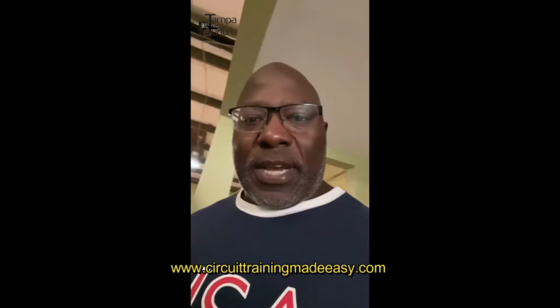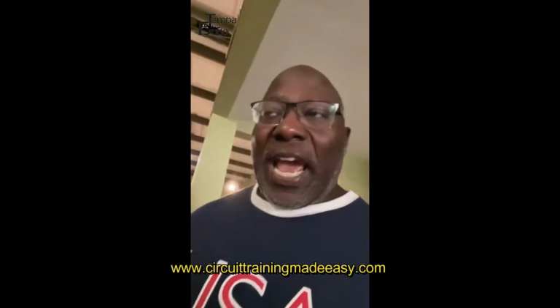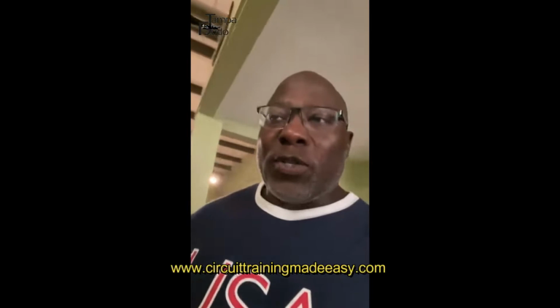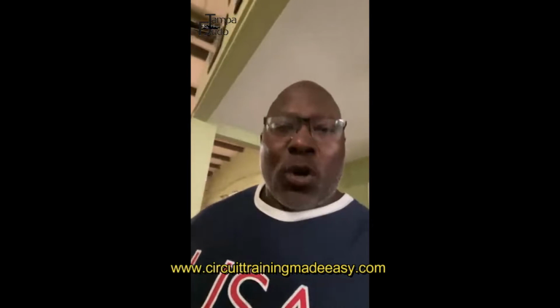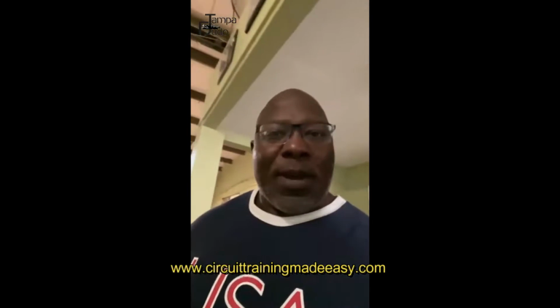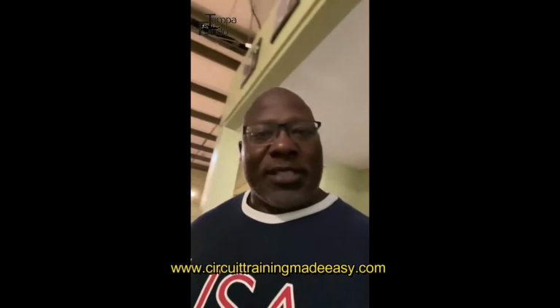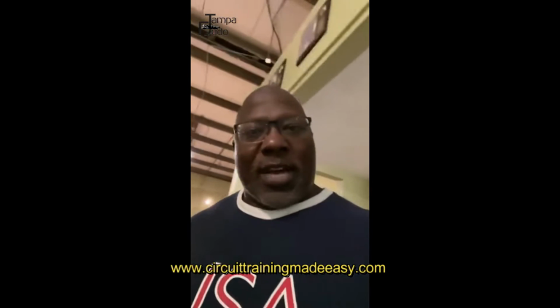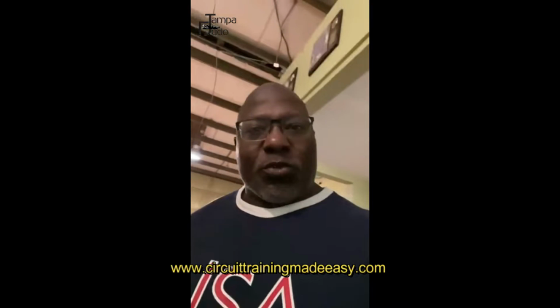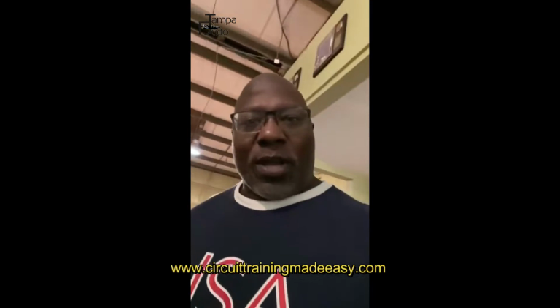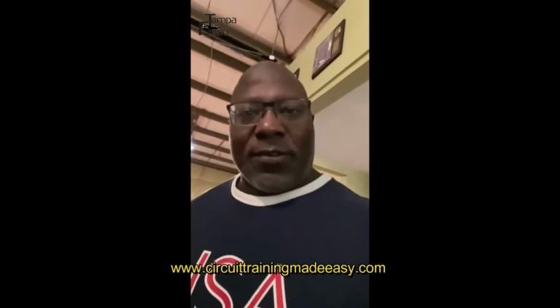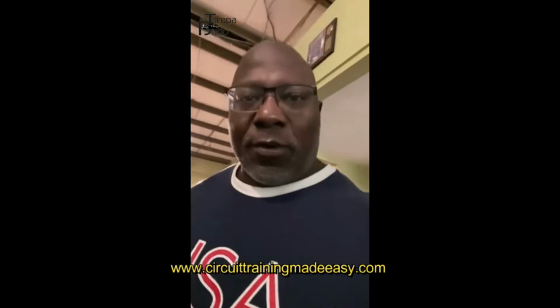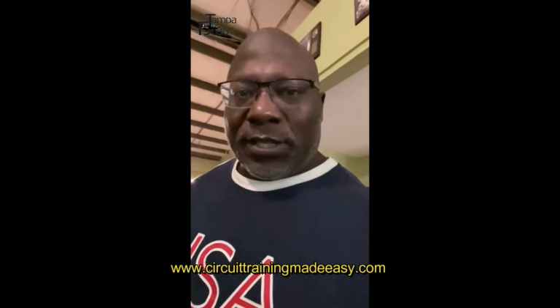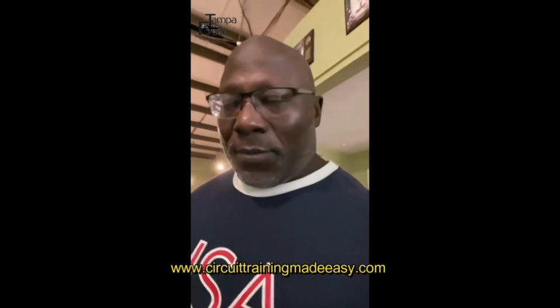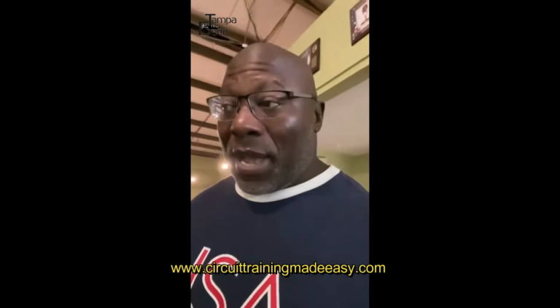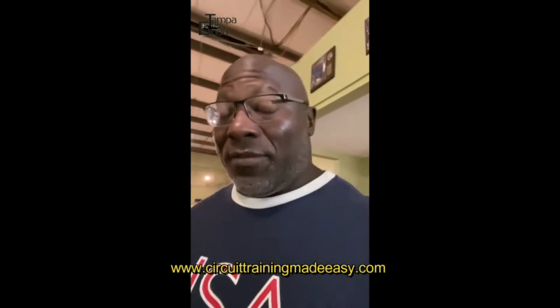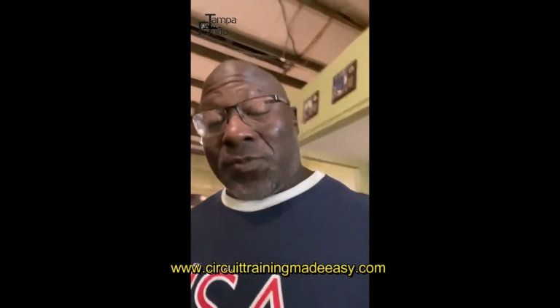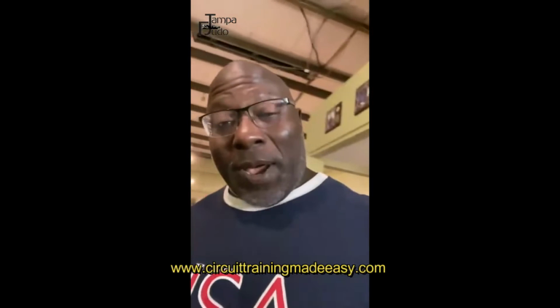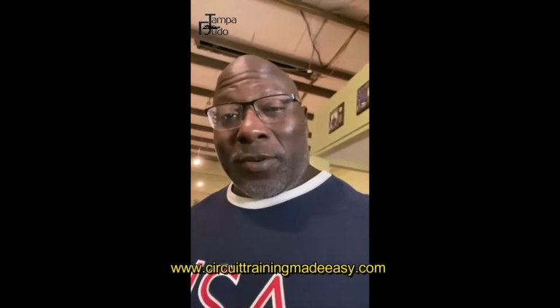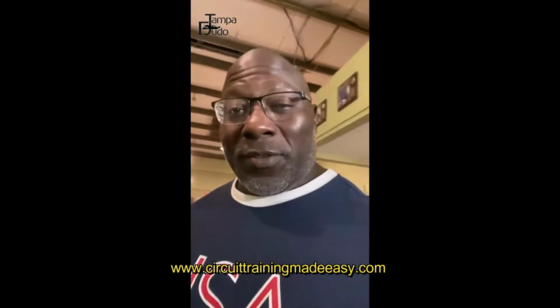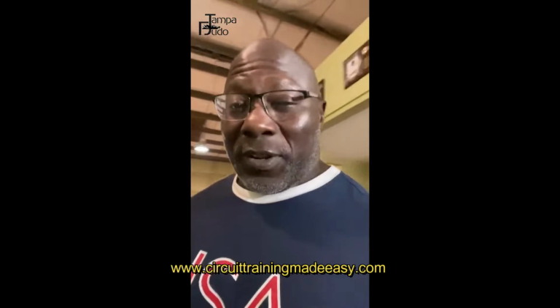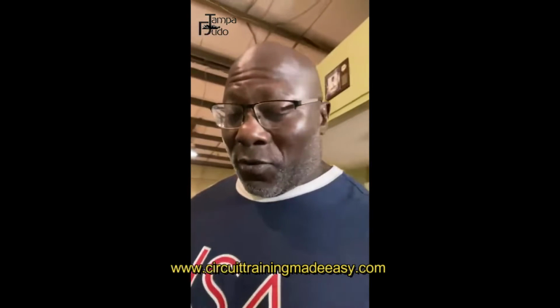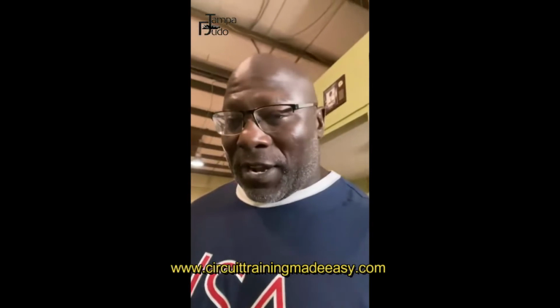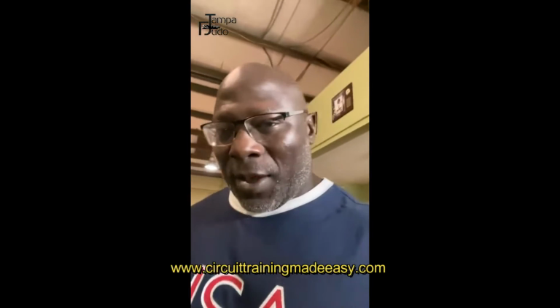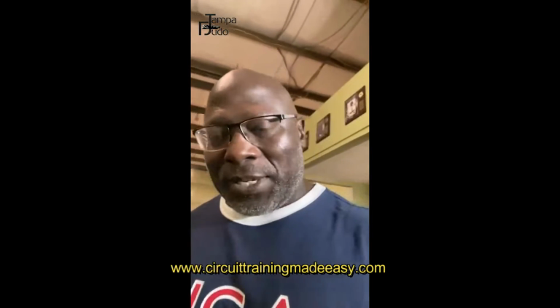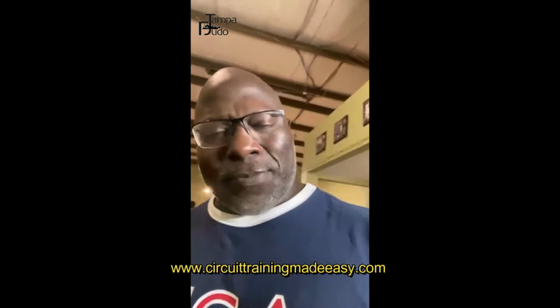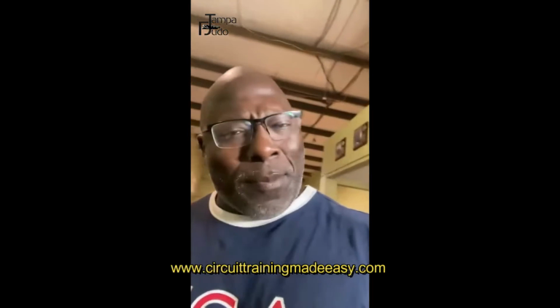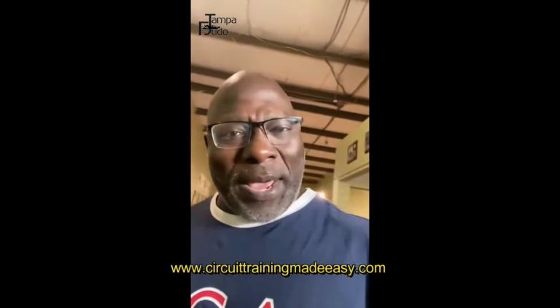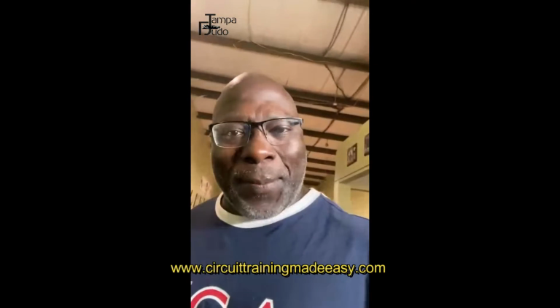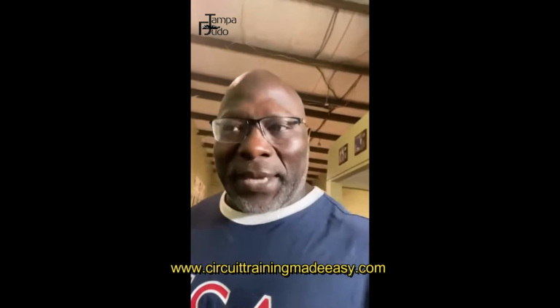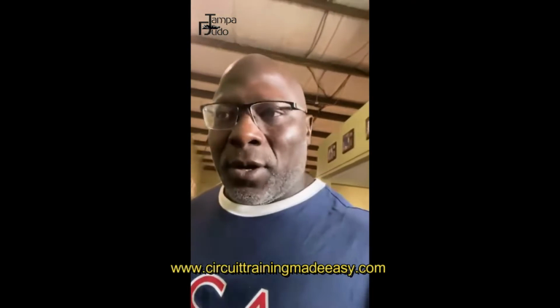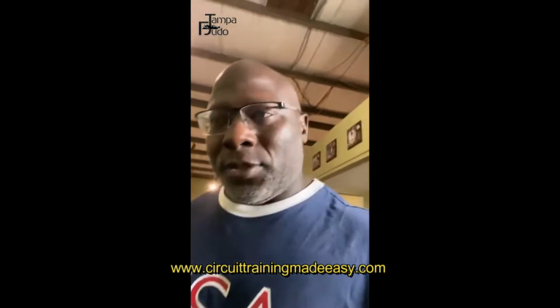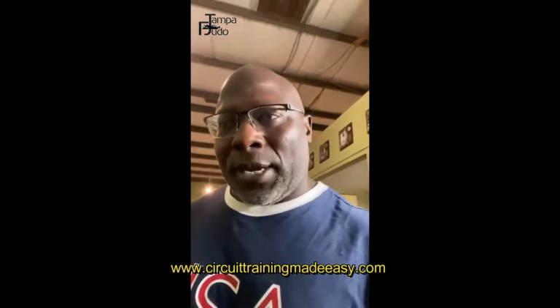Hey, what's going on, man? This is Dr. Roddy Ferguson. I'm kind of inspired to do this video right now because of my man, Mike Dolce.